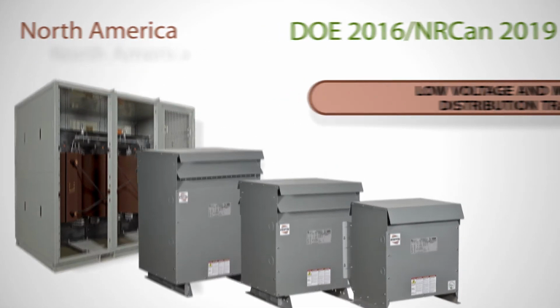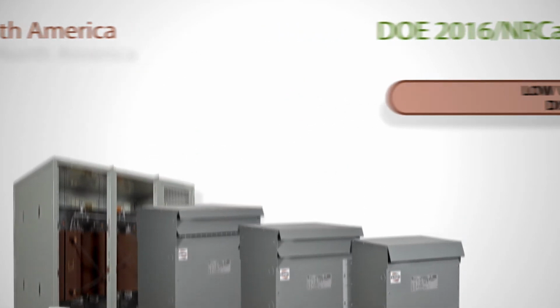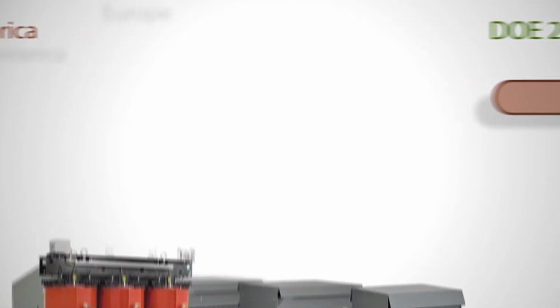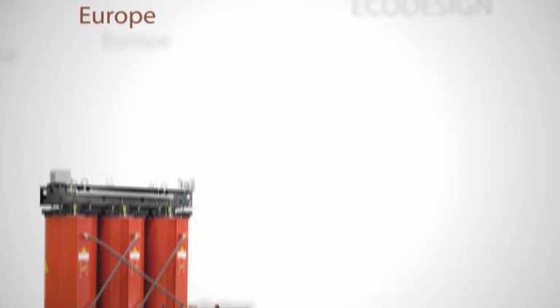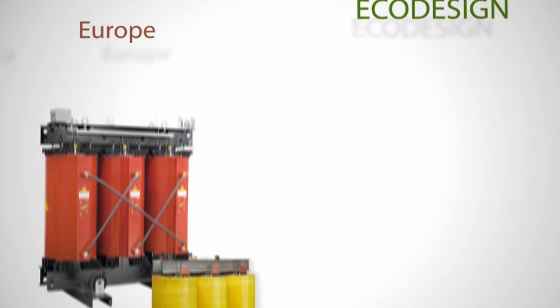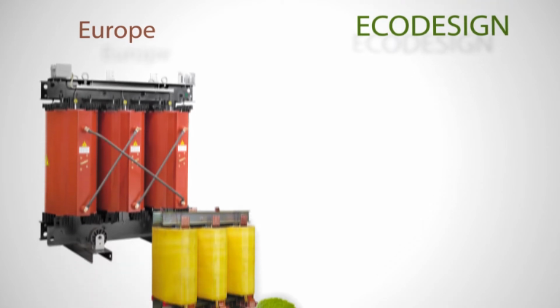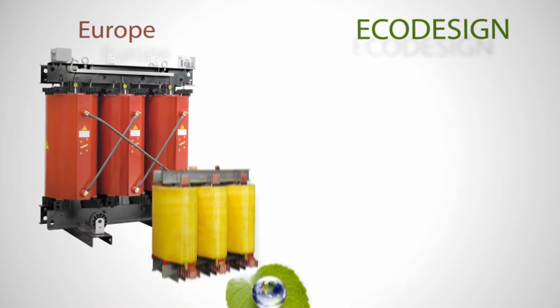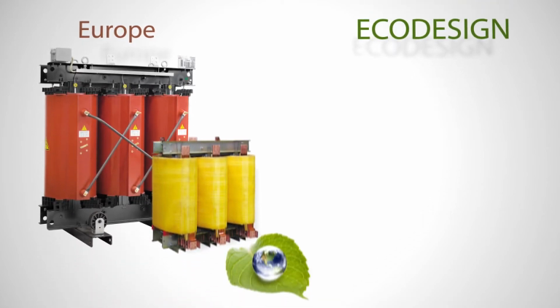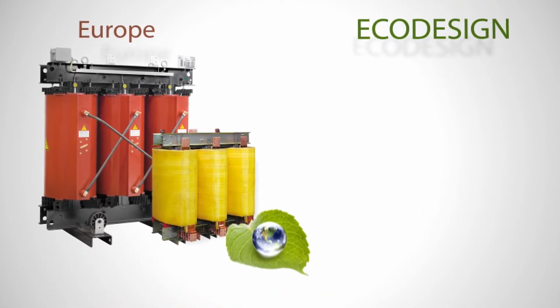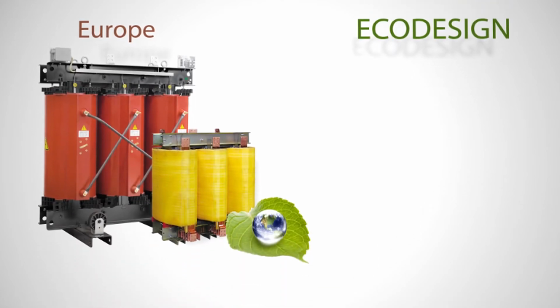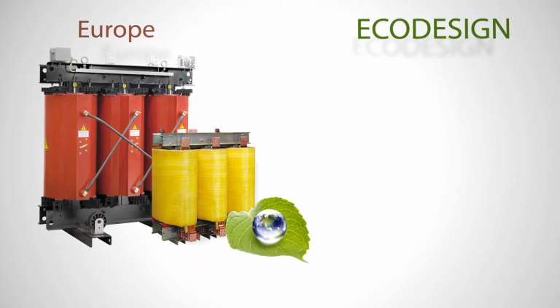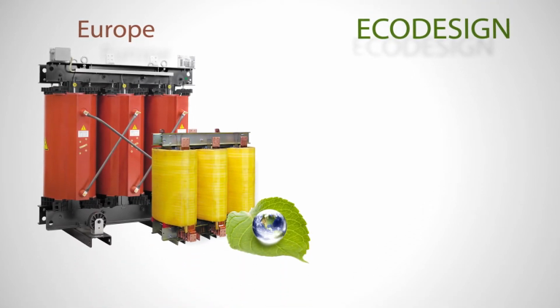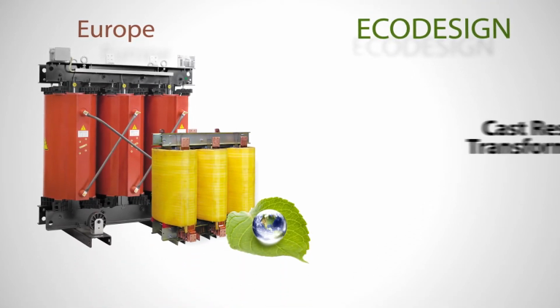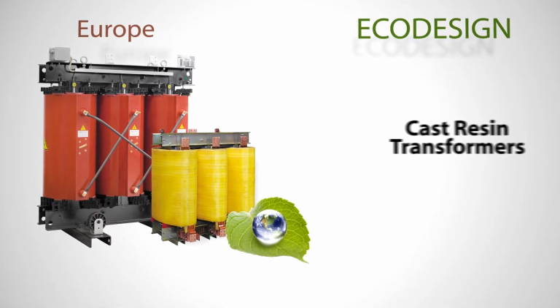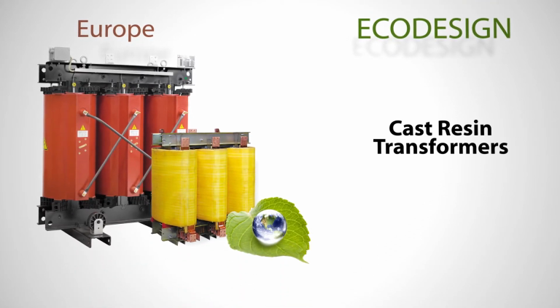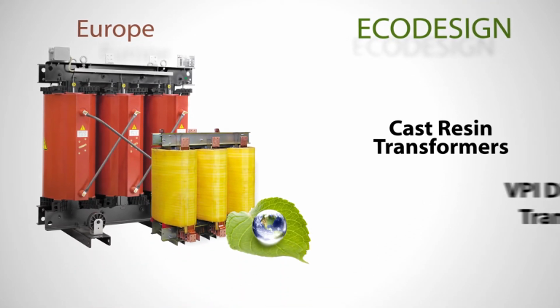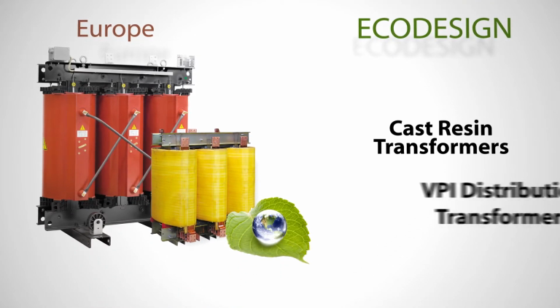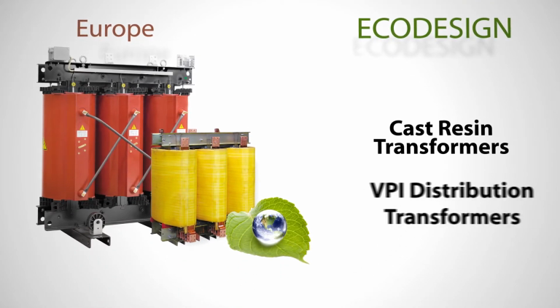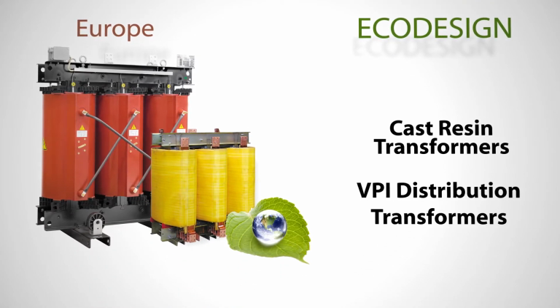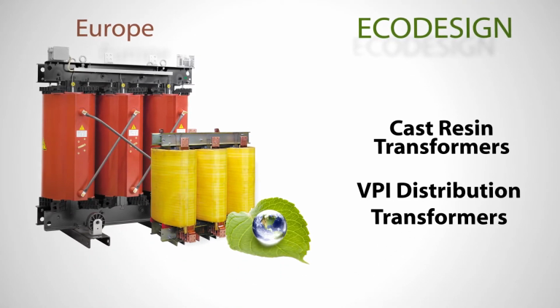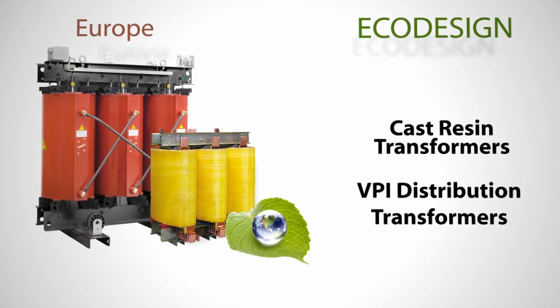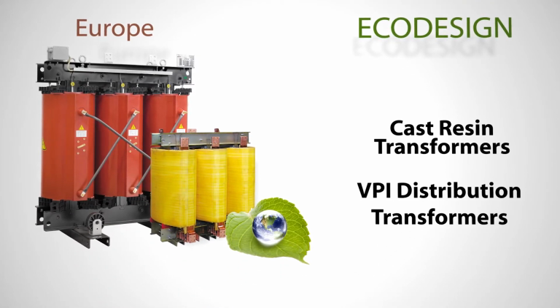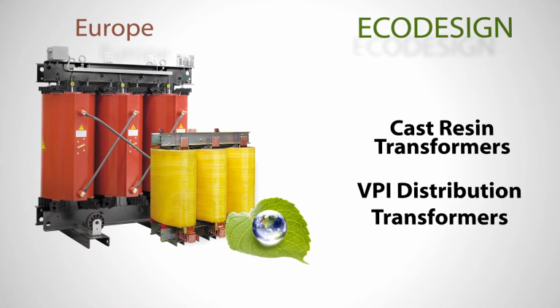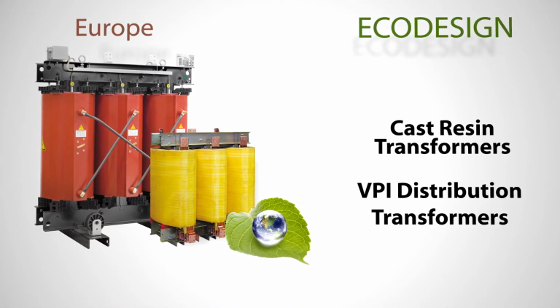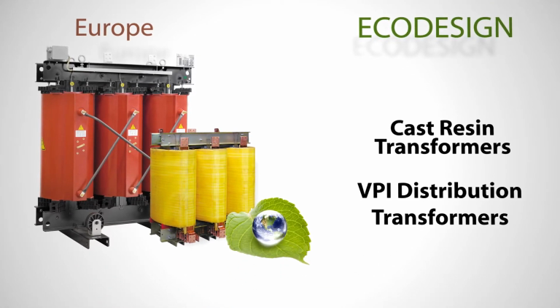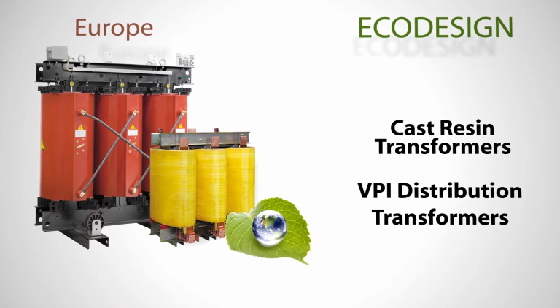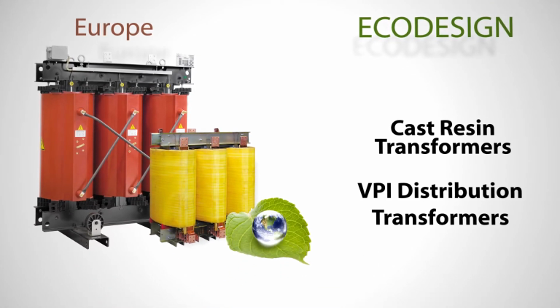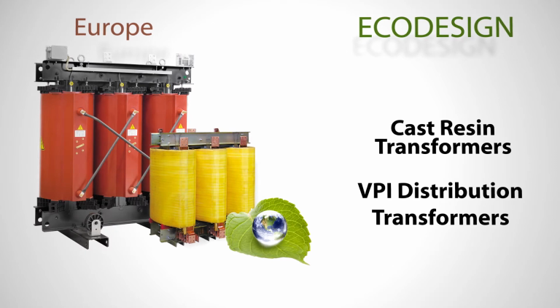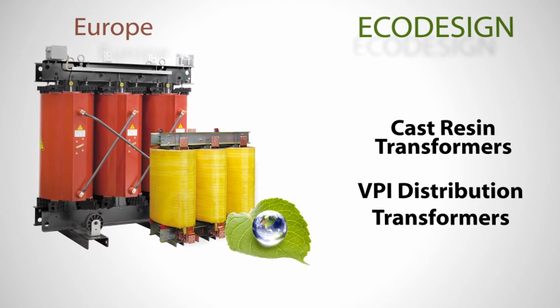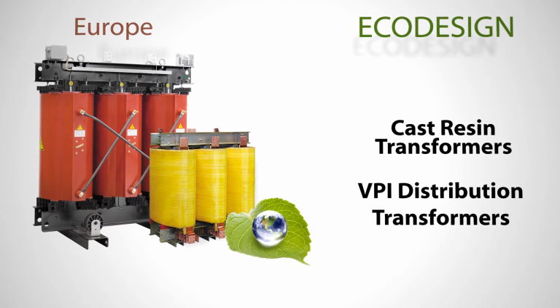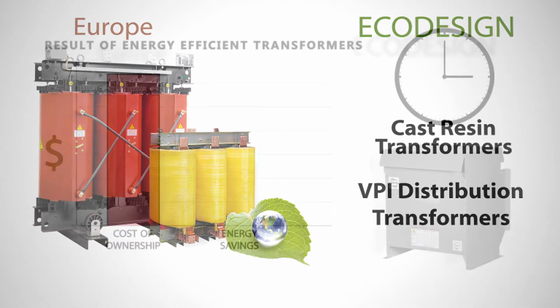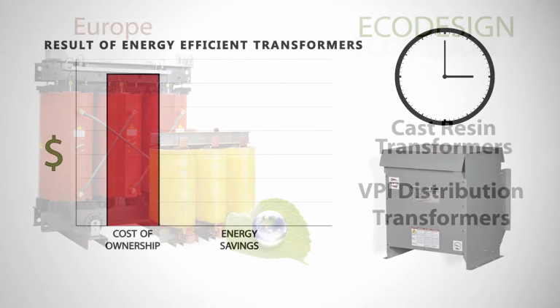Within Europe, HPS offers eco-design compliant transformers, as per the European Commission eco-design directive.